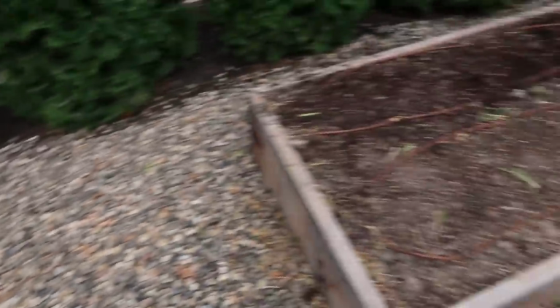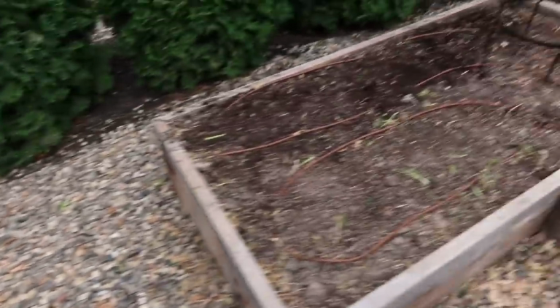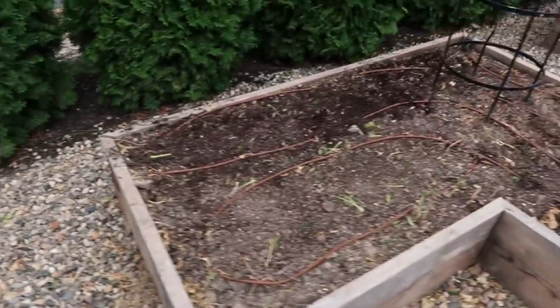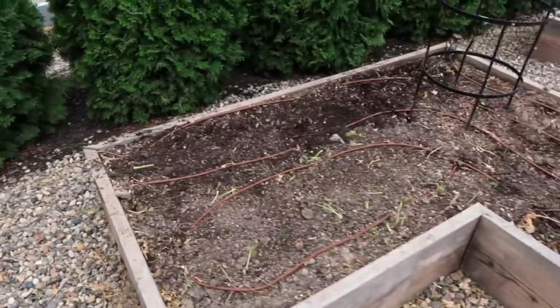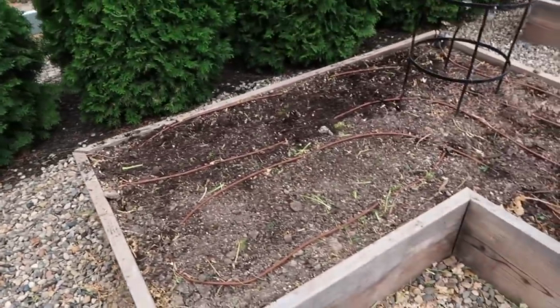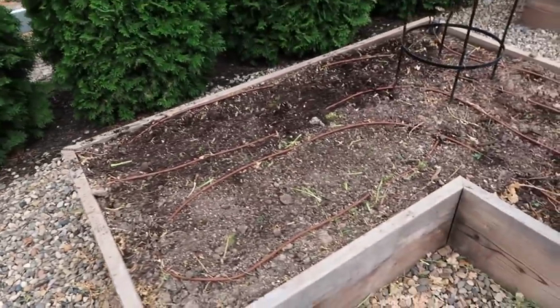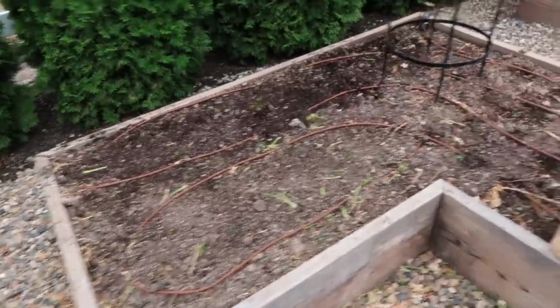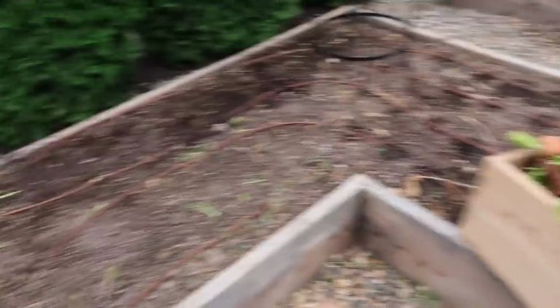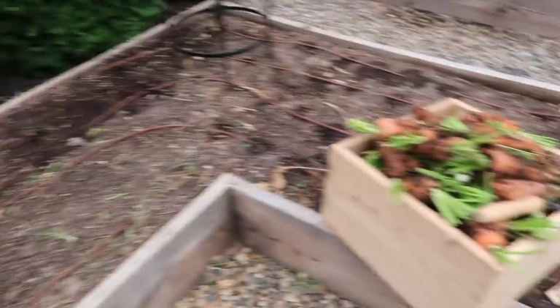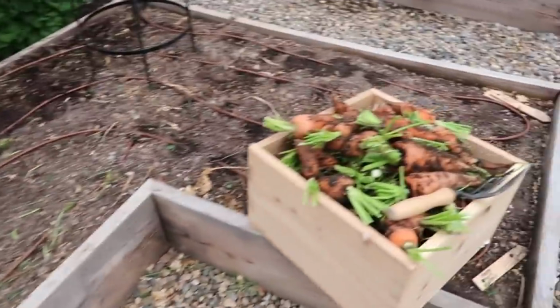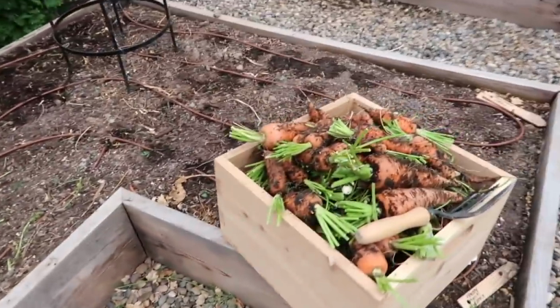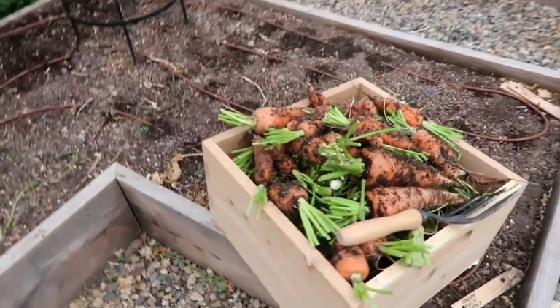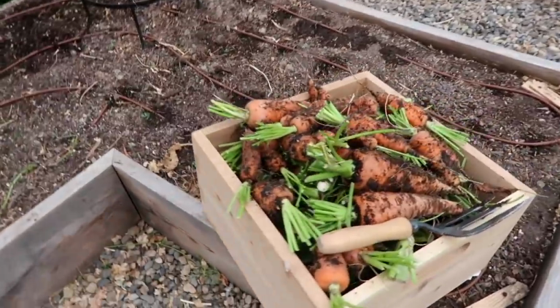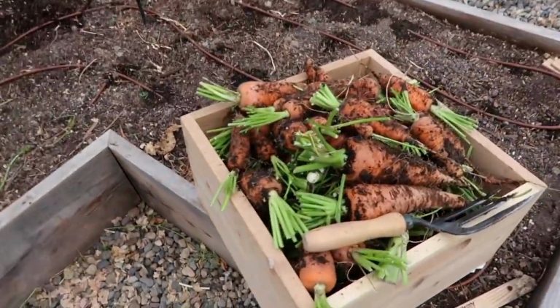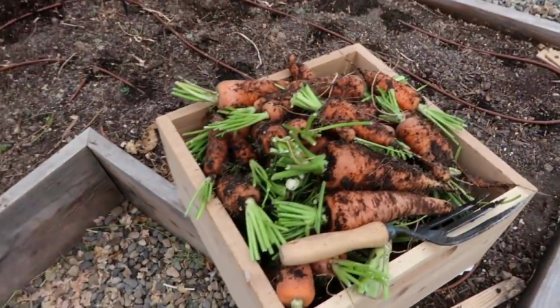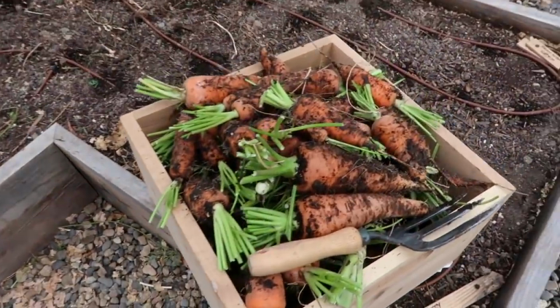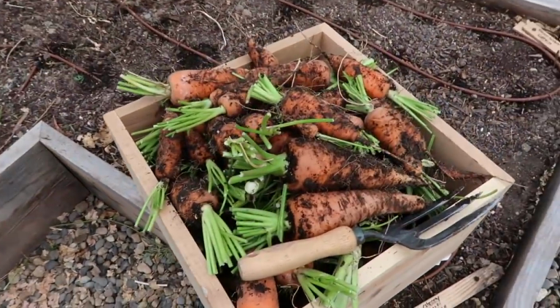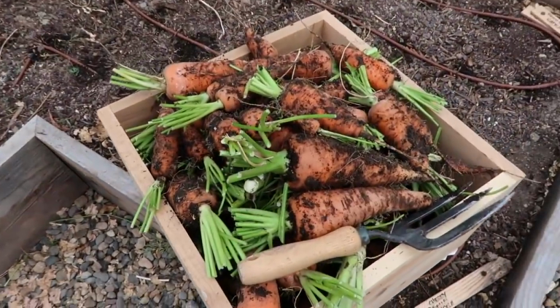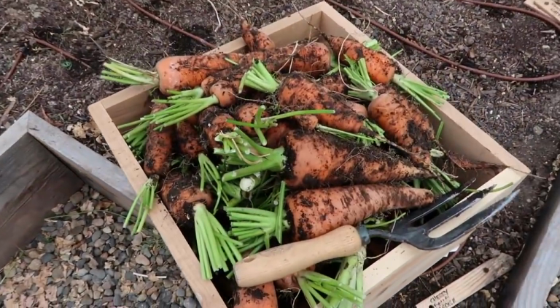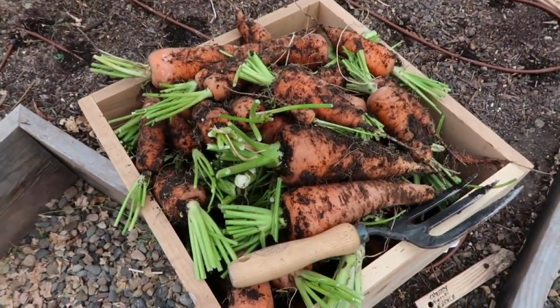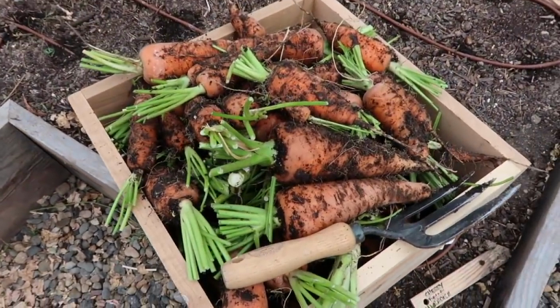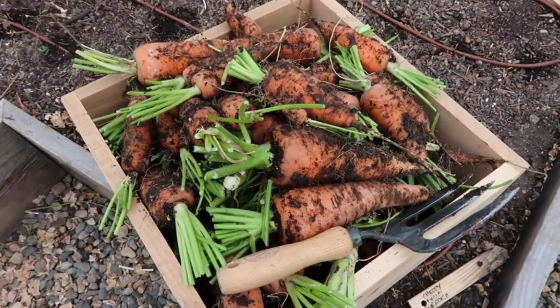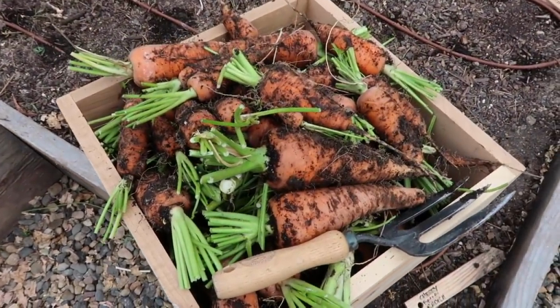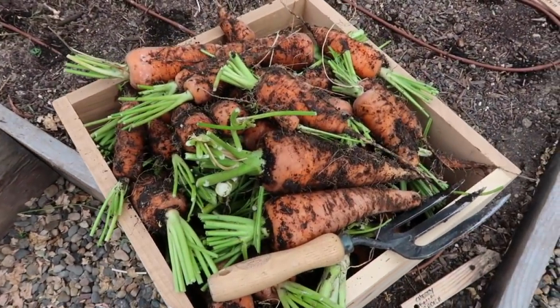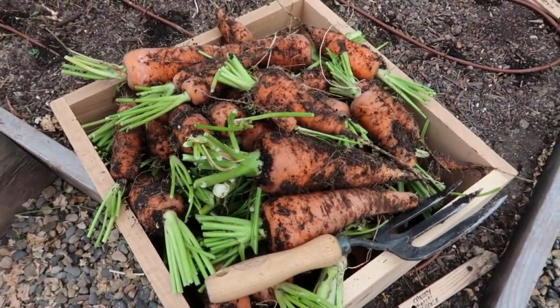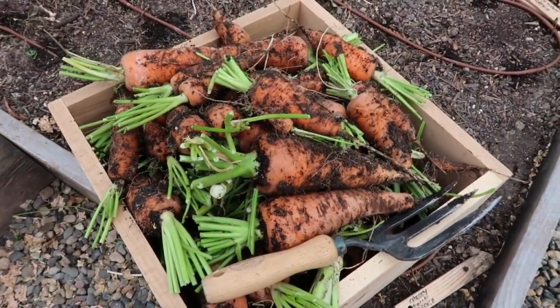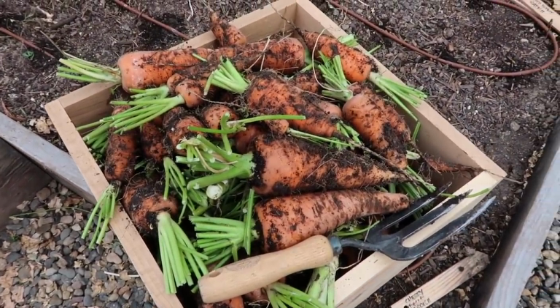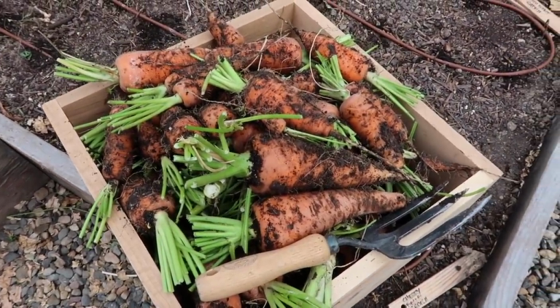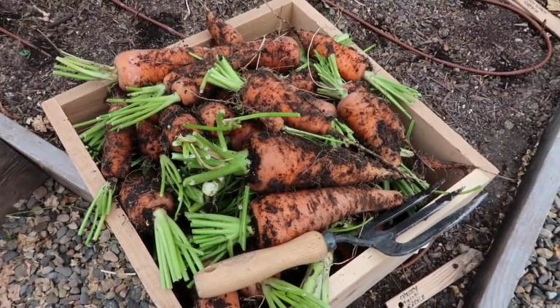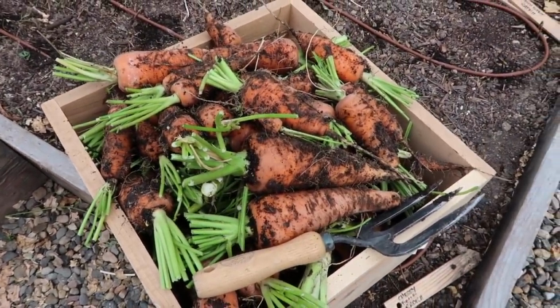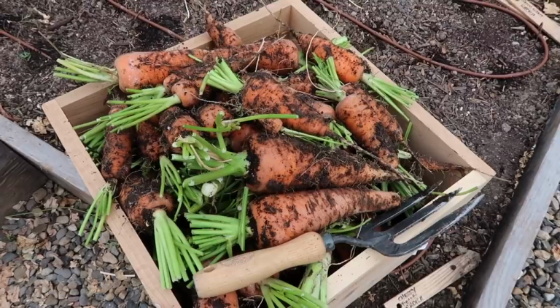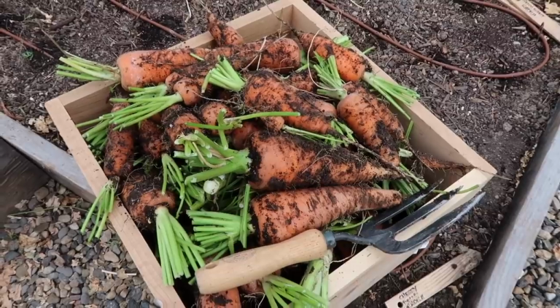Well we've got a cleaned out raised bed and quite a haul of carrots. I think we should go get them cleaned up and spread out so that we can see what we've got.